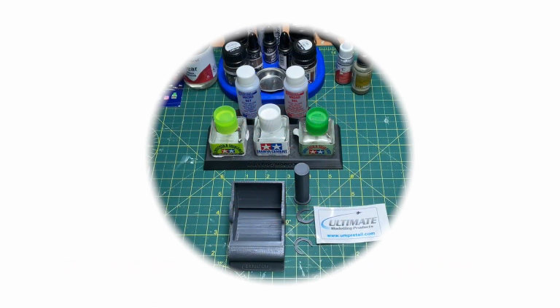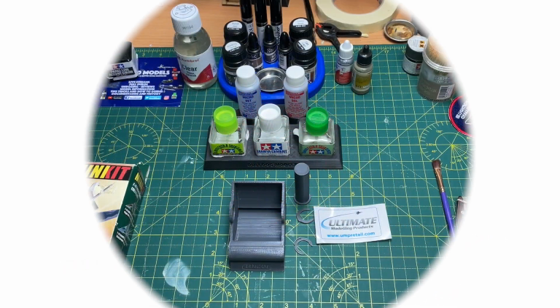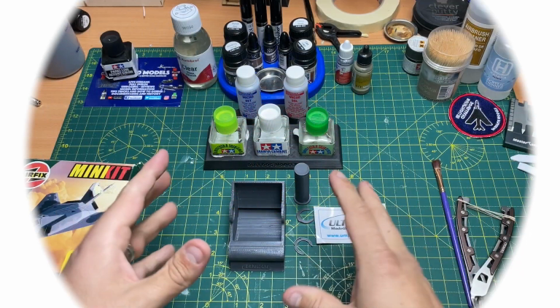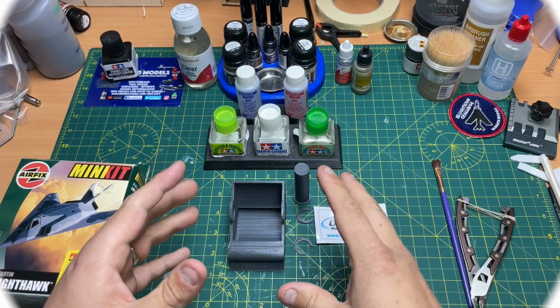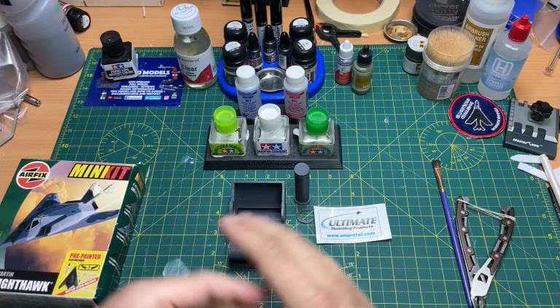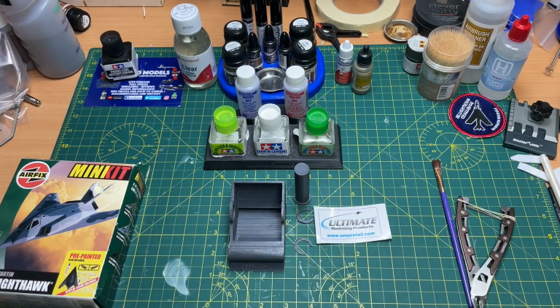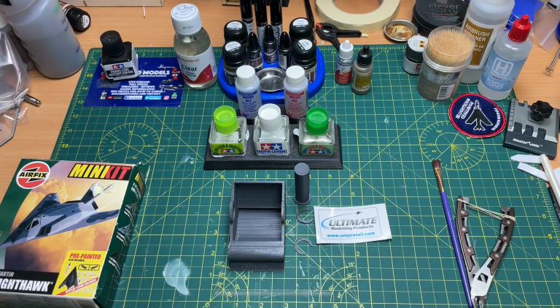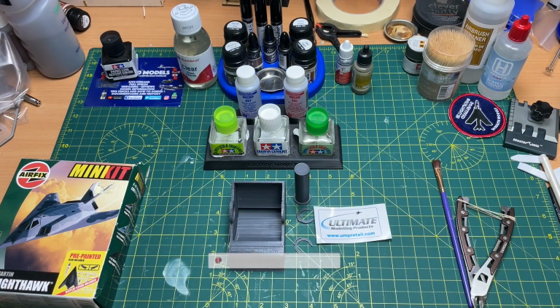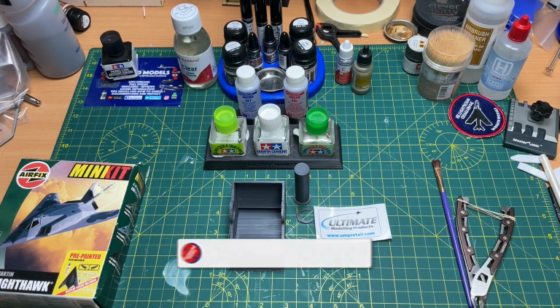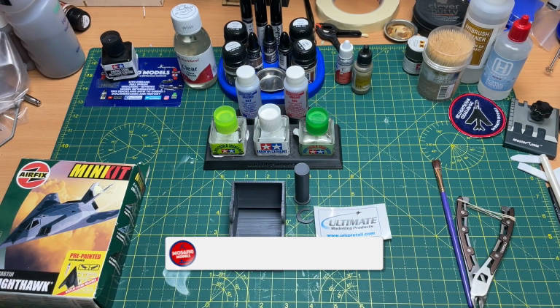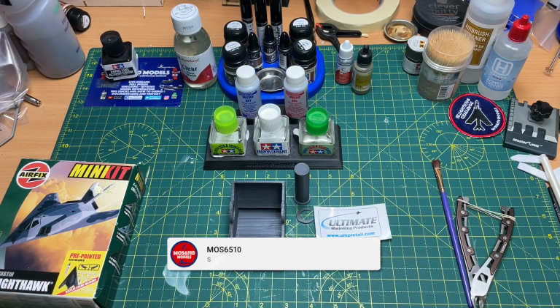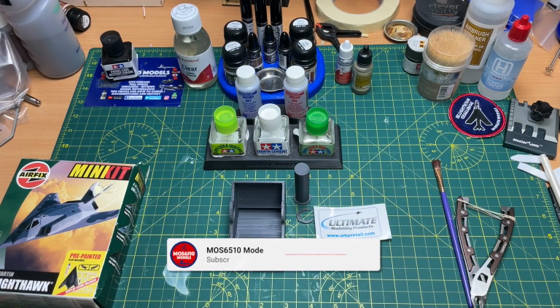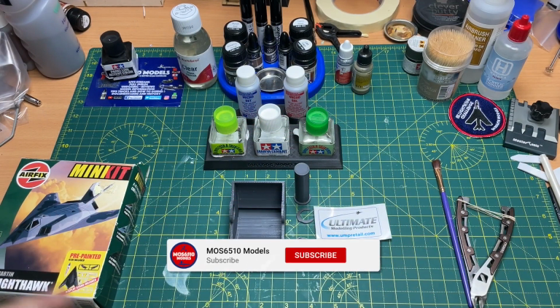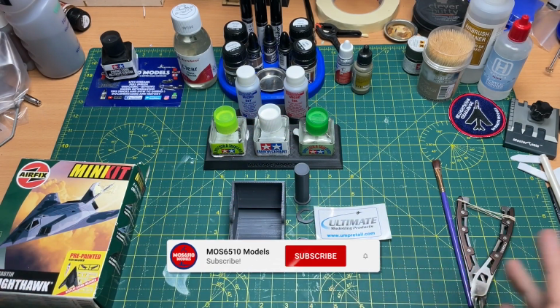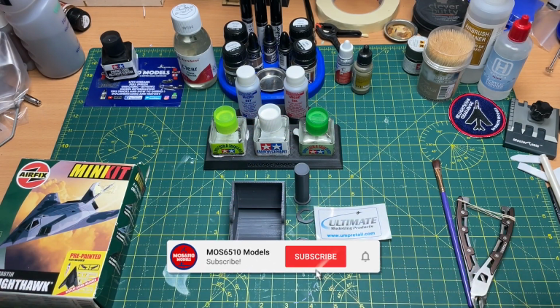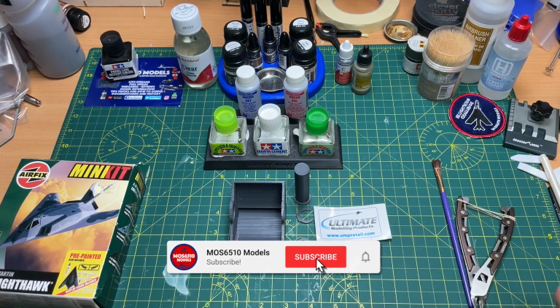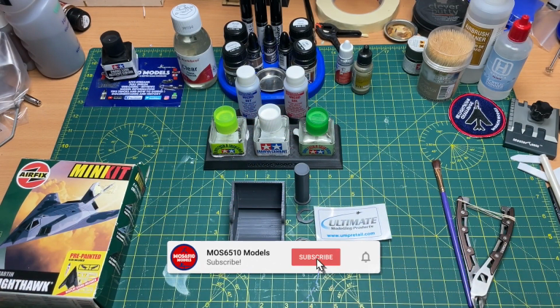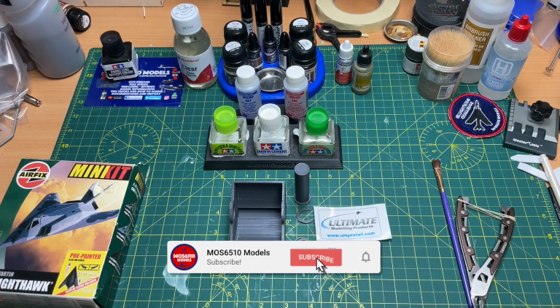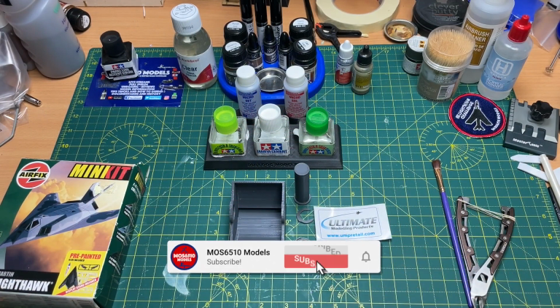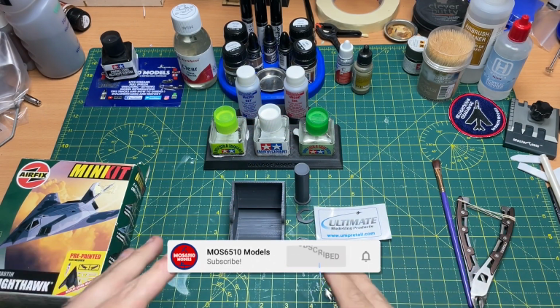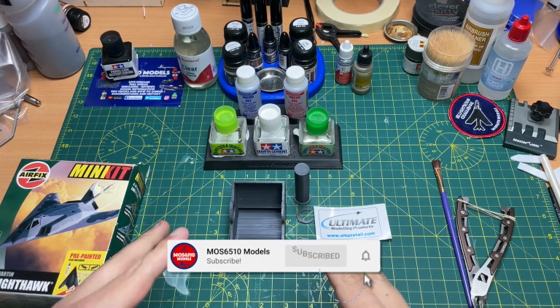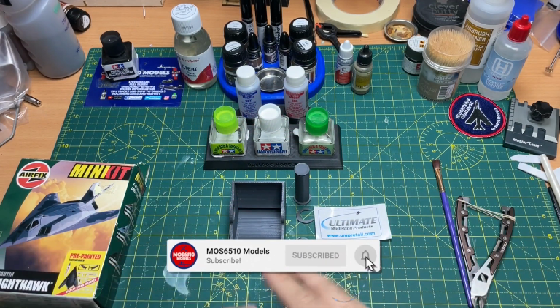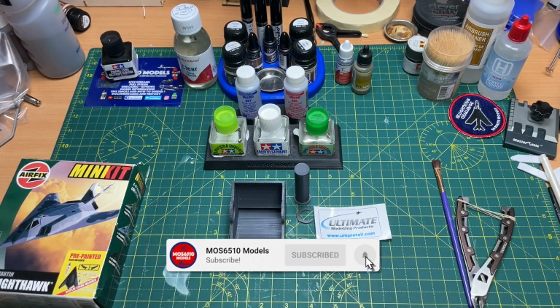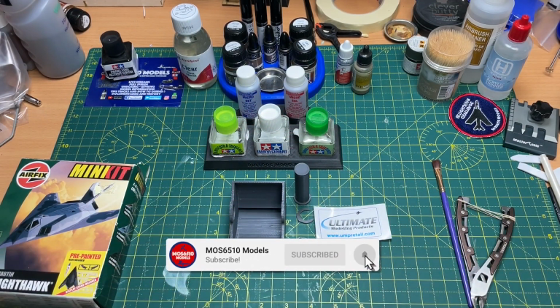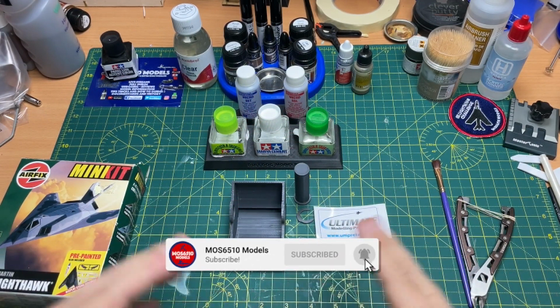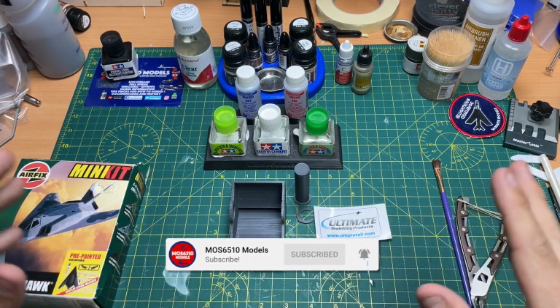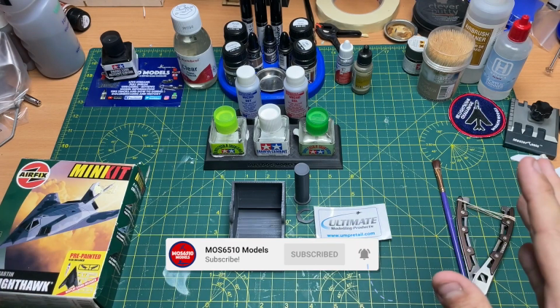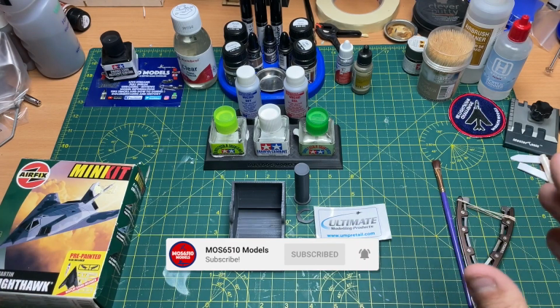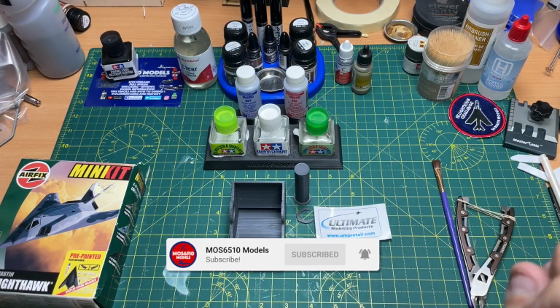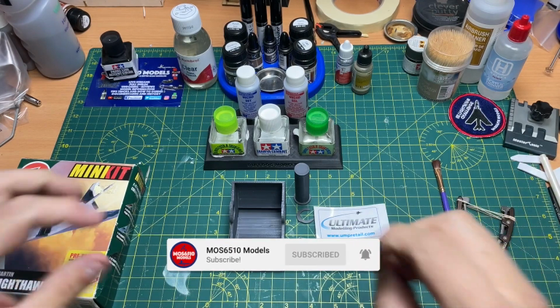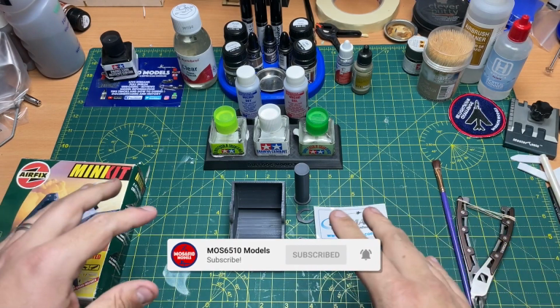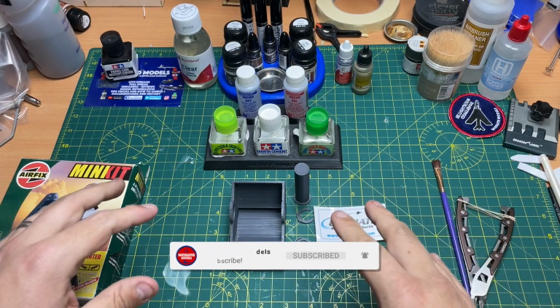Hi guys, it's Moz here for Moz 651L Models and on the workbench today I've got a bit of a tool review.